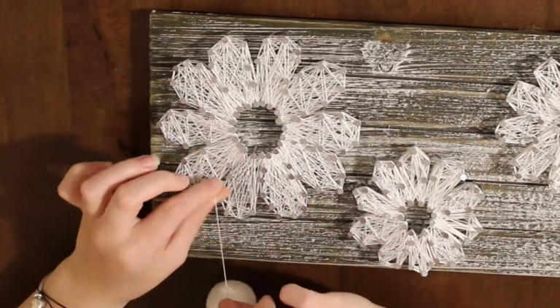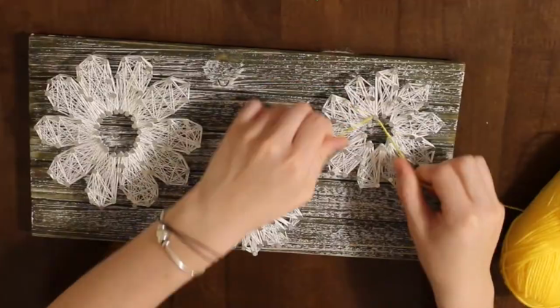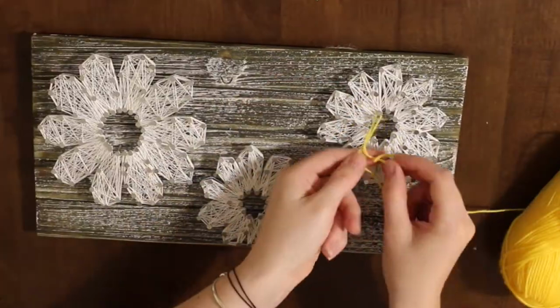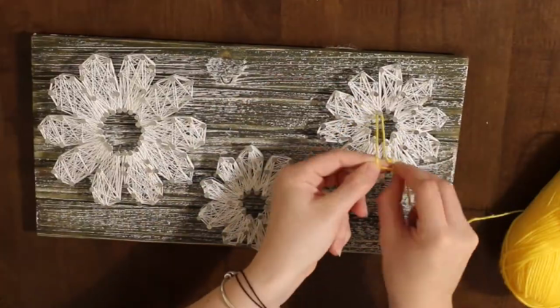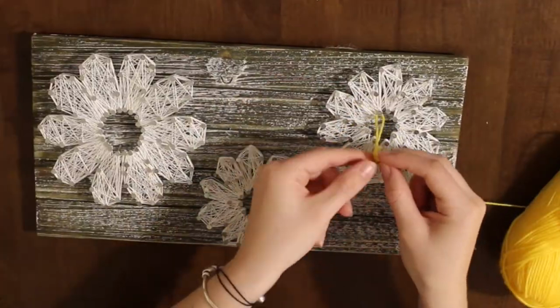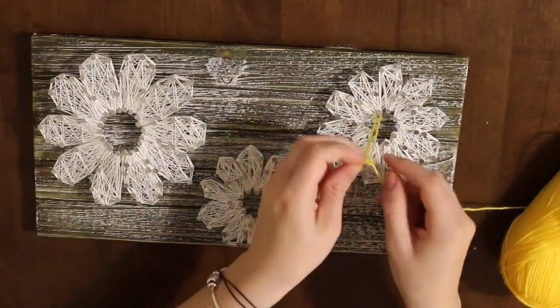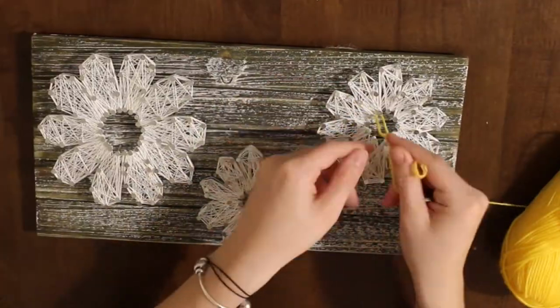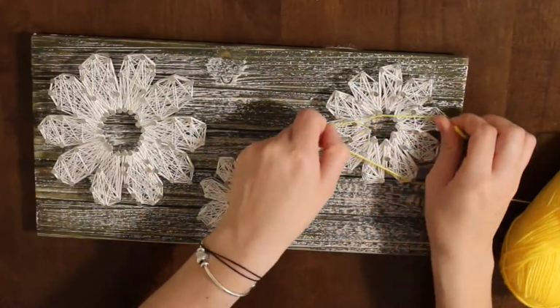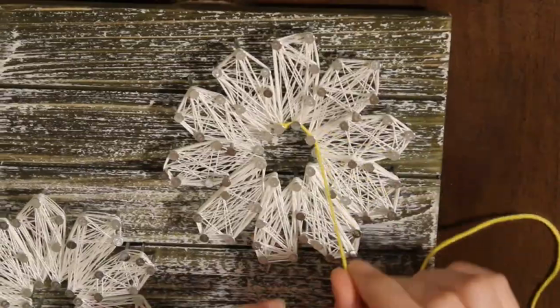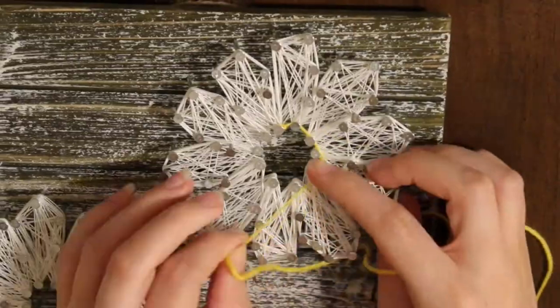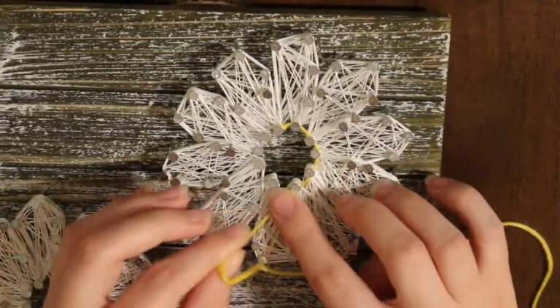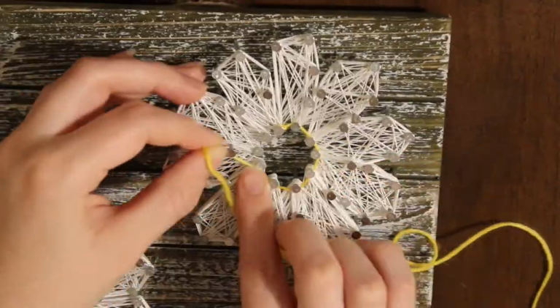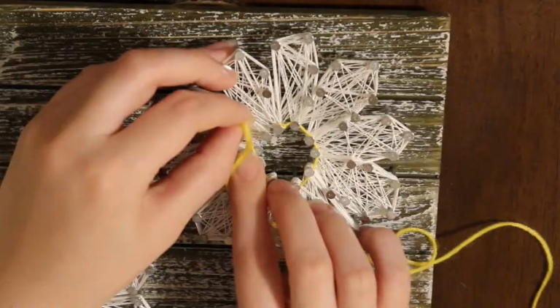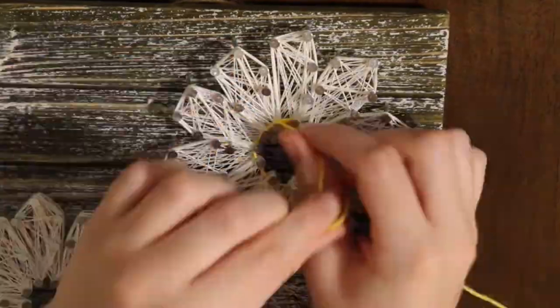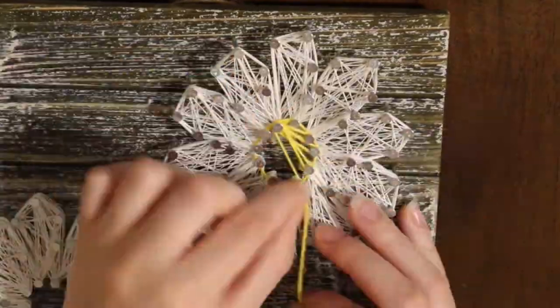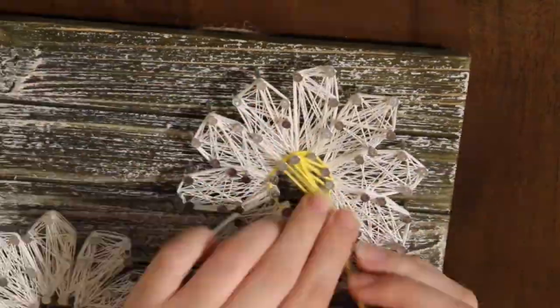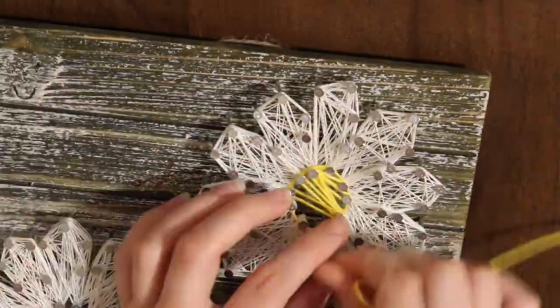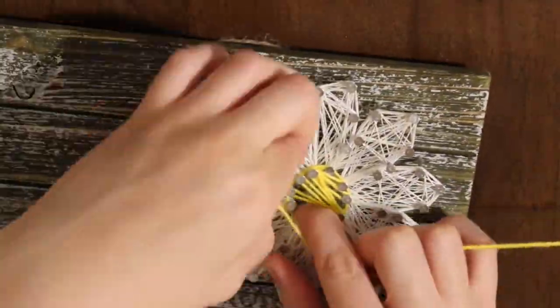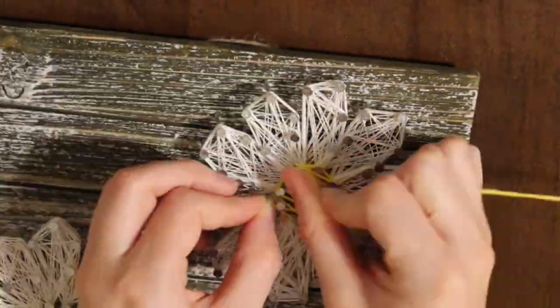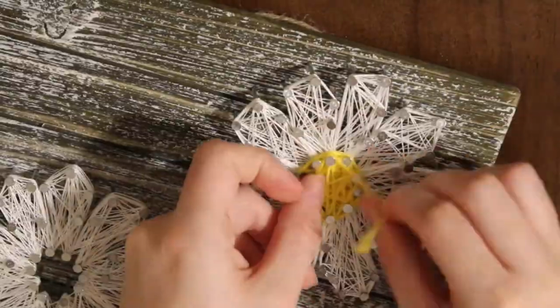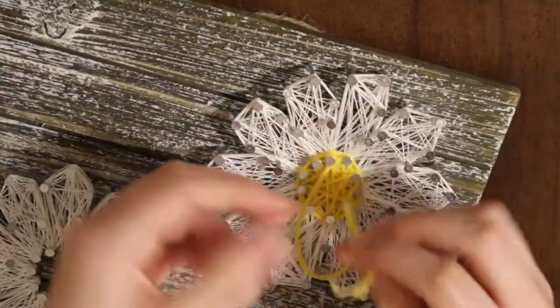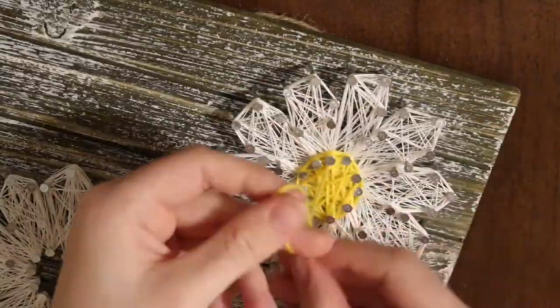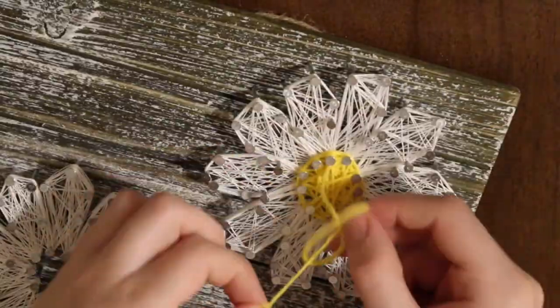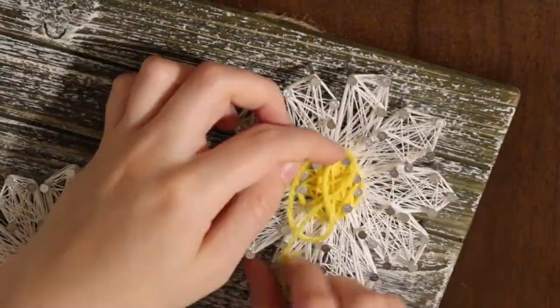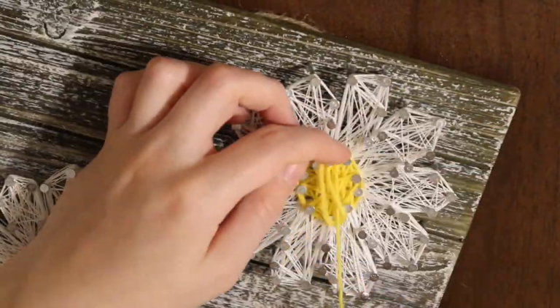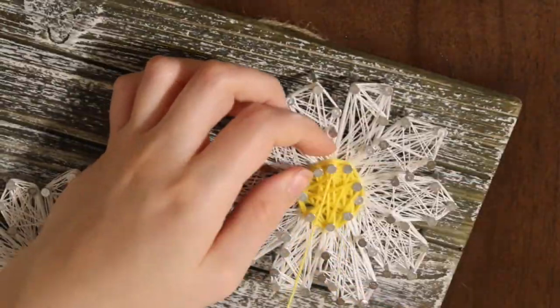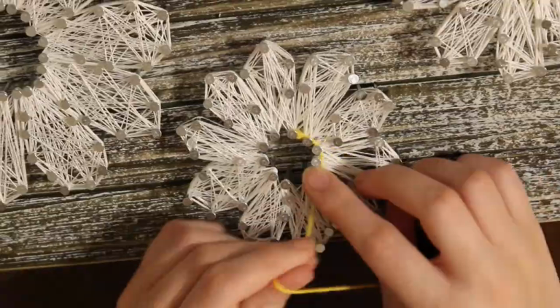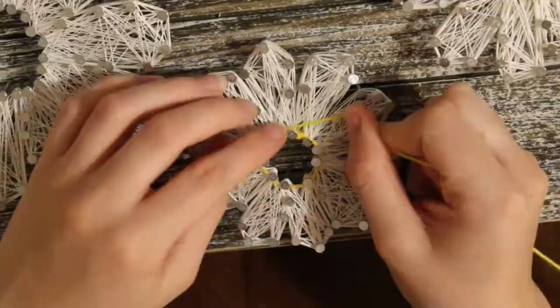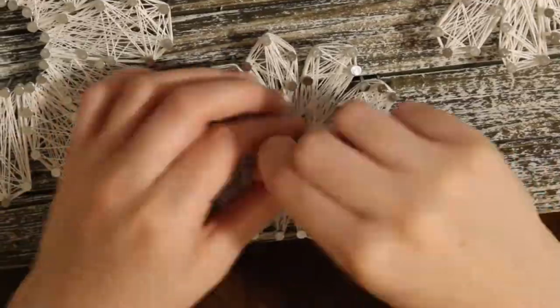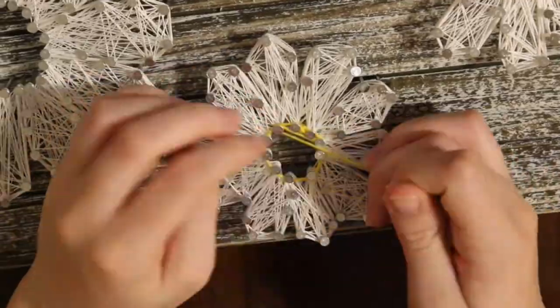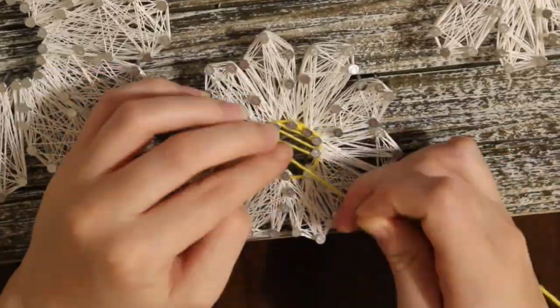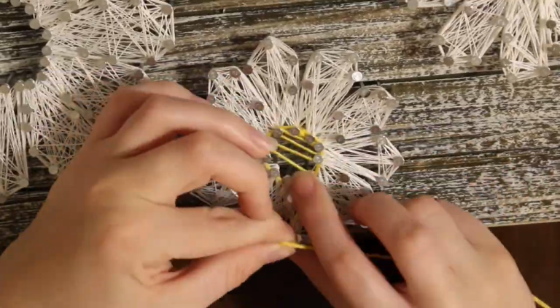All that's left is to wrap your other string around the middles of your flowers. It doesn't have to be in any particular pattern, and then you're all done.